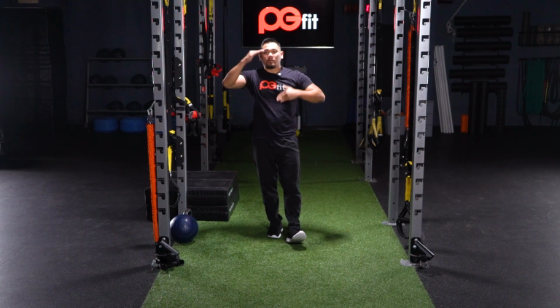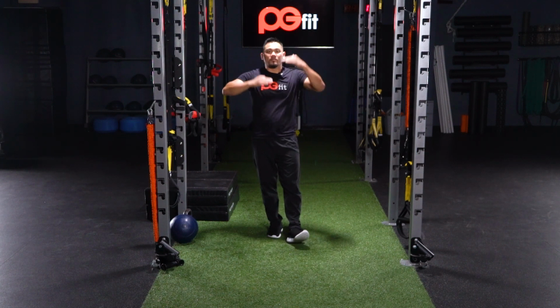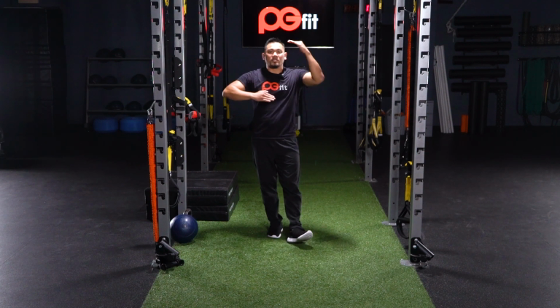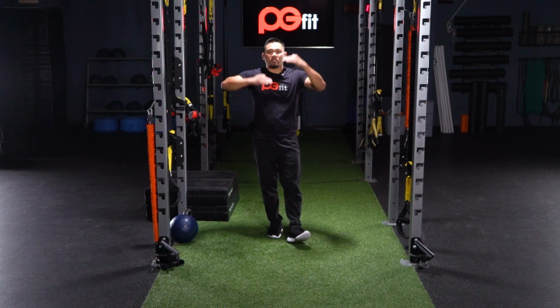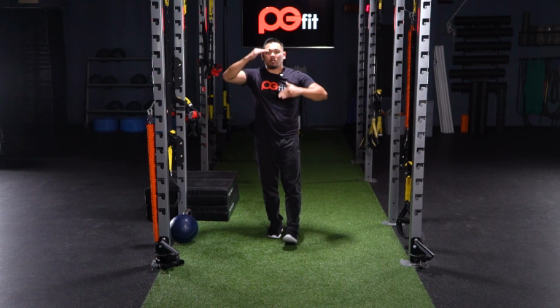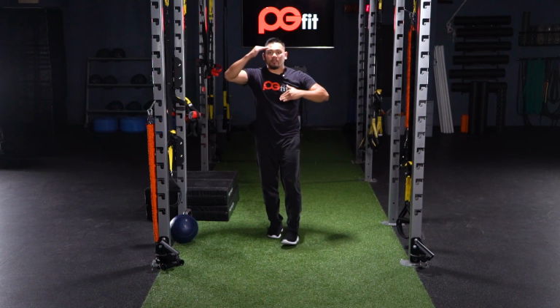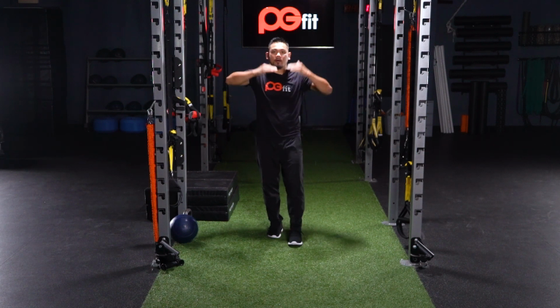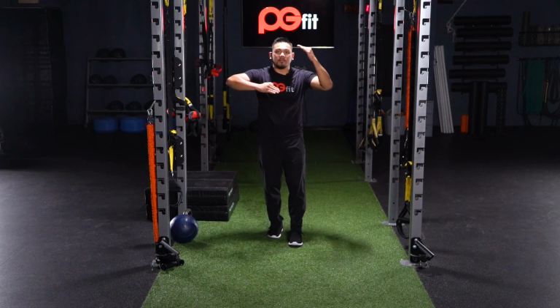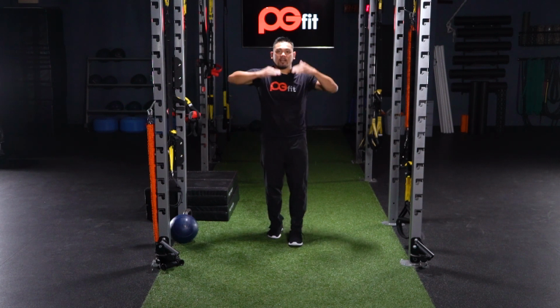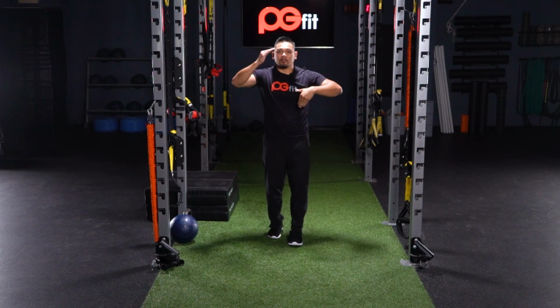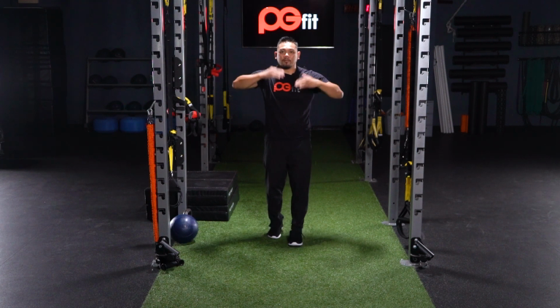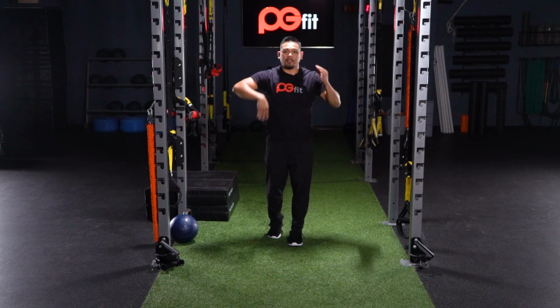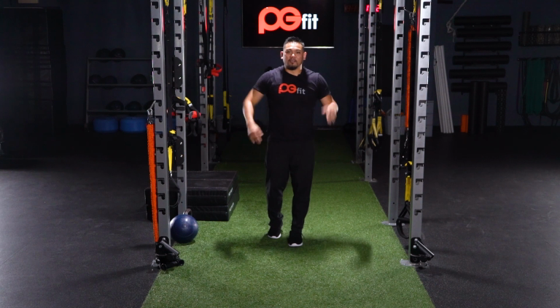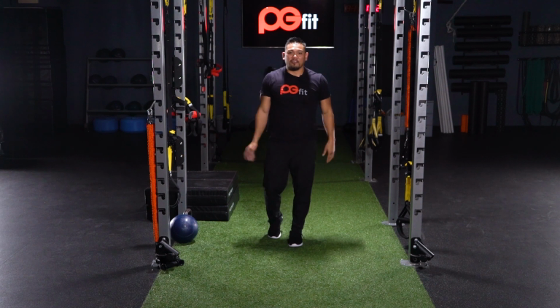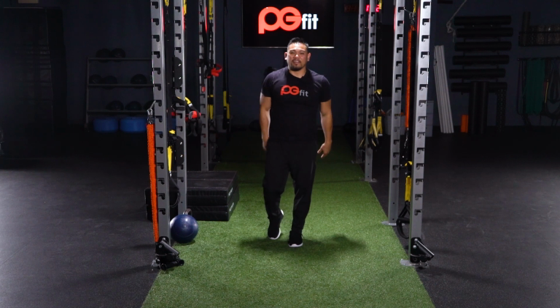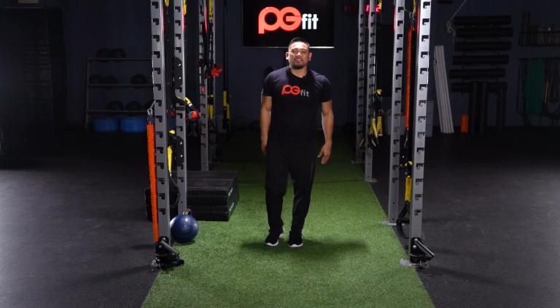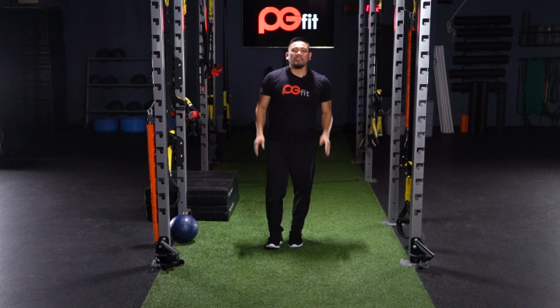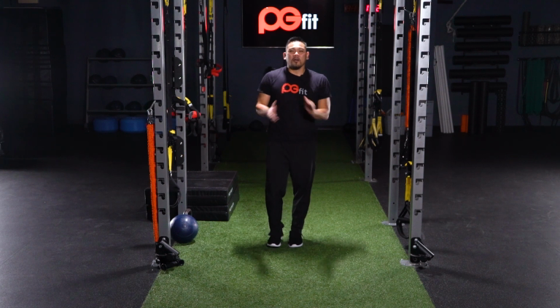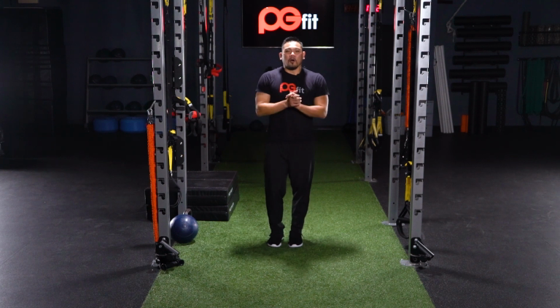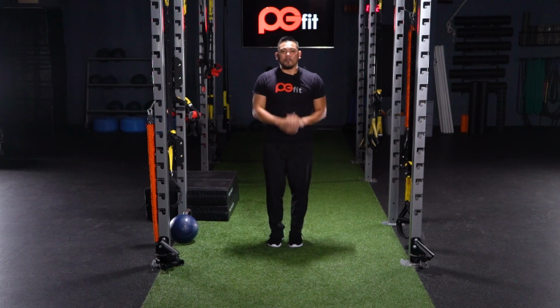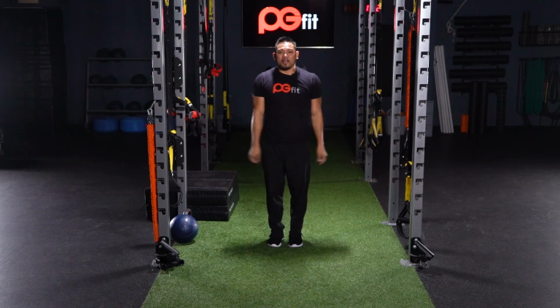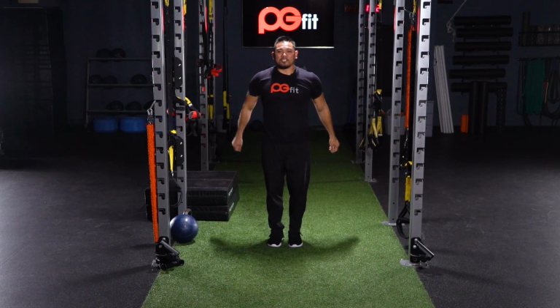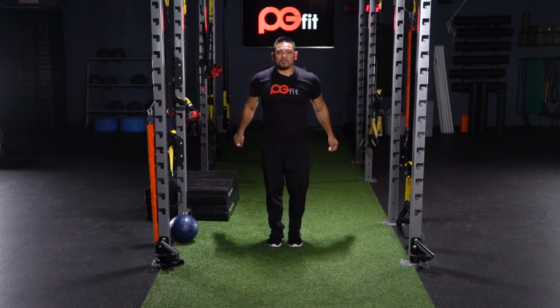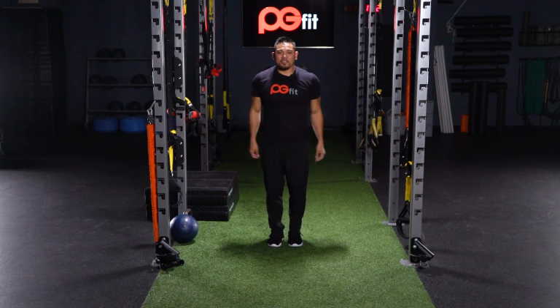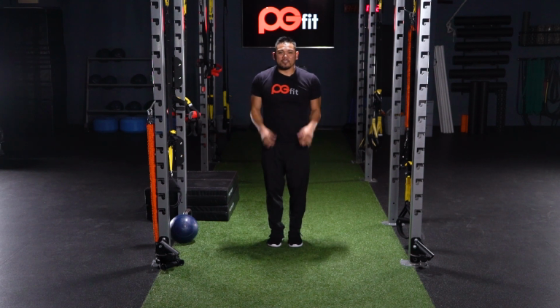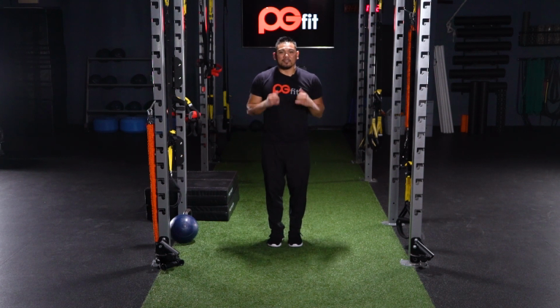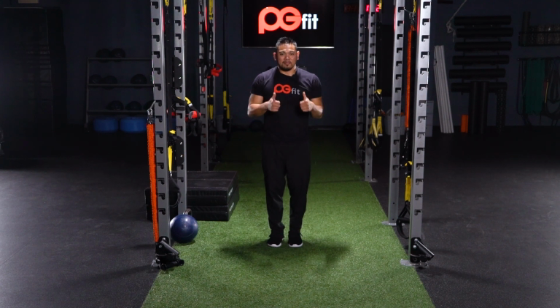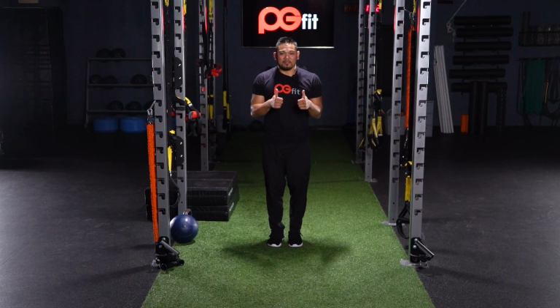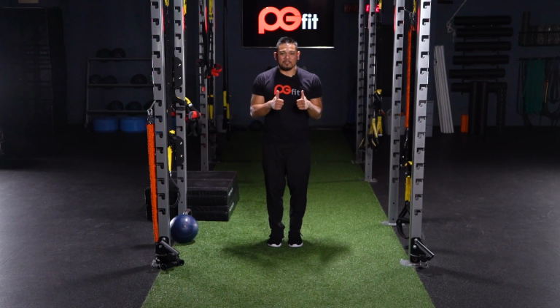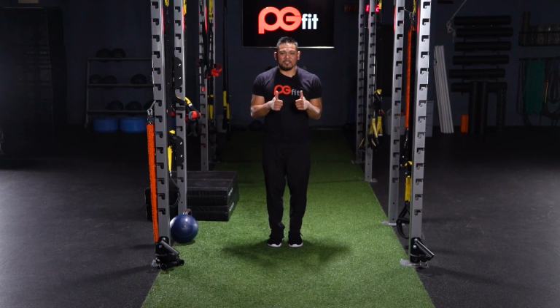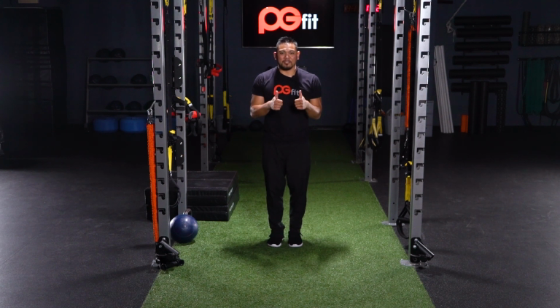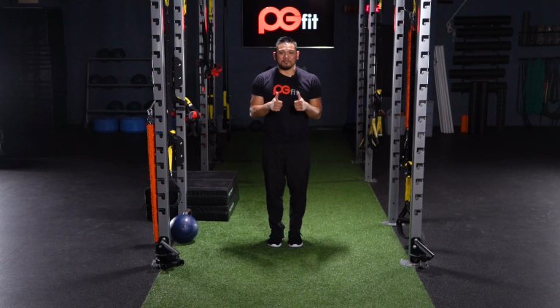That way we can mix your heart rate up and down, up and down. Hope you guys enjoy this — see you soon!